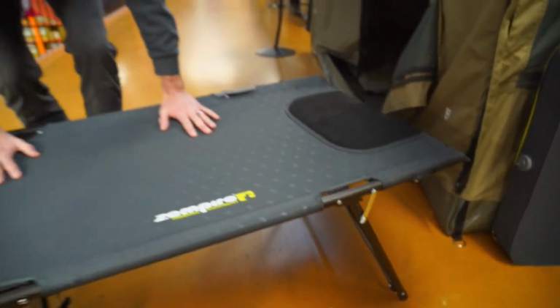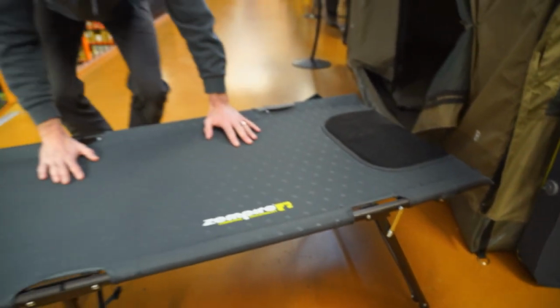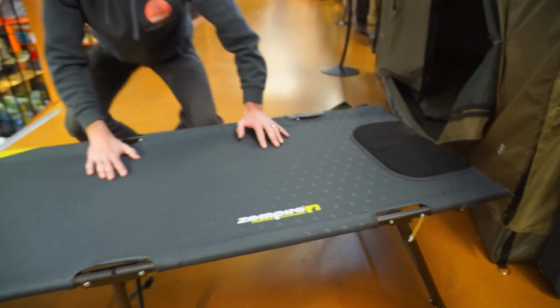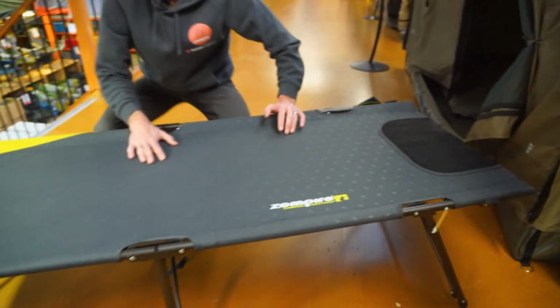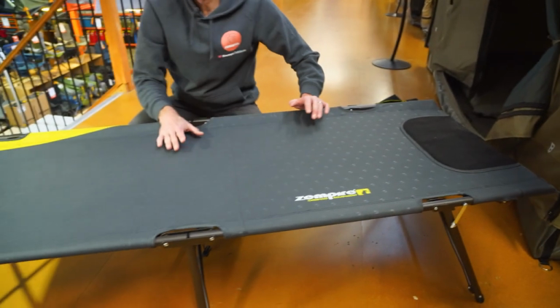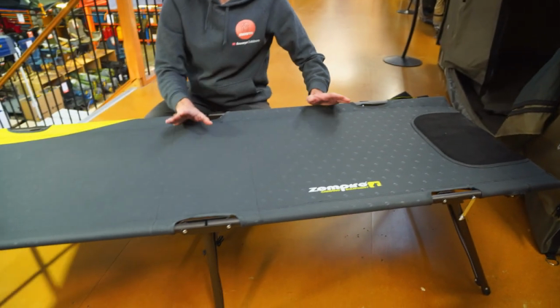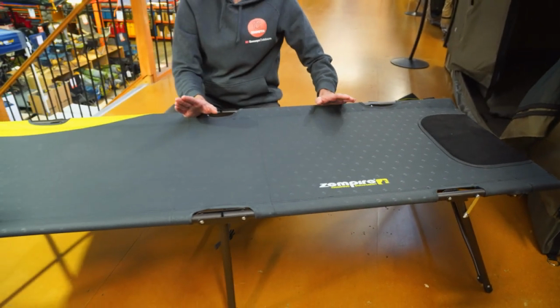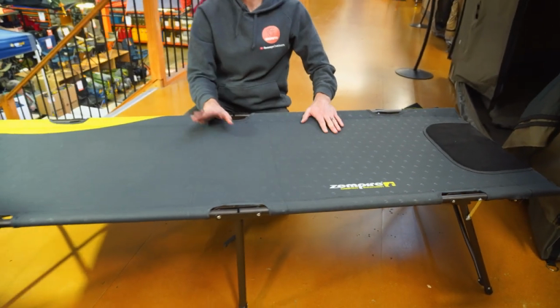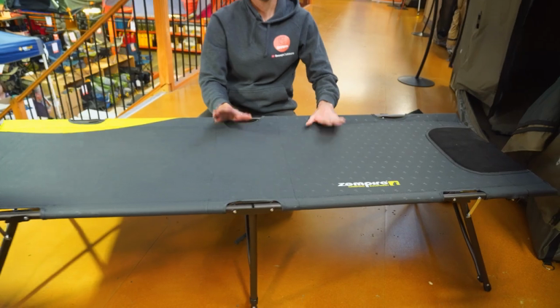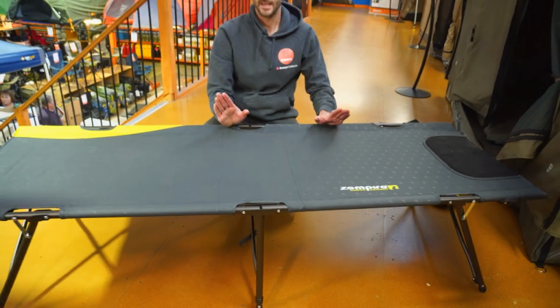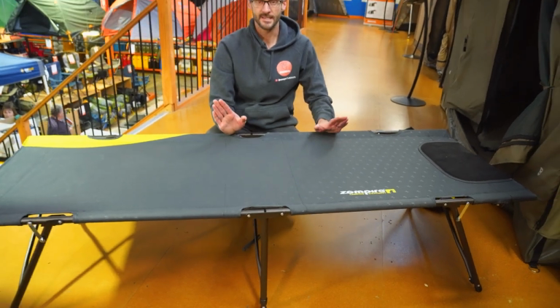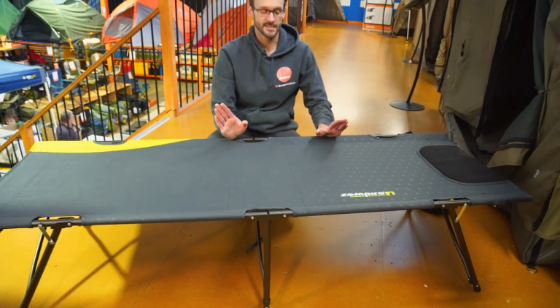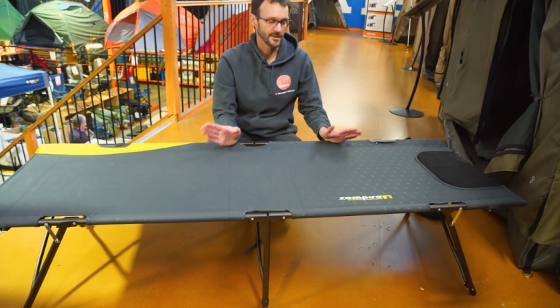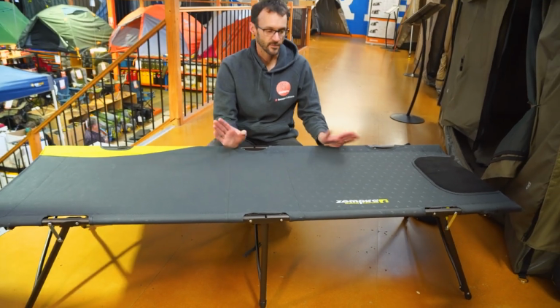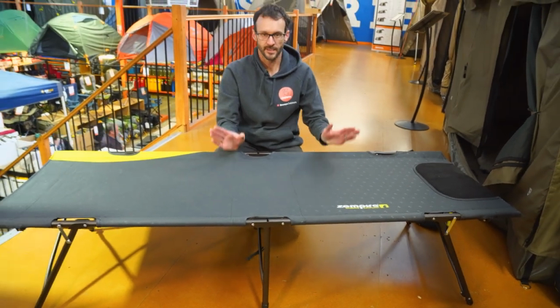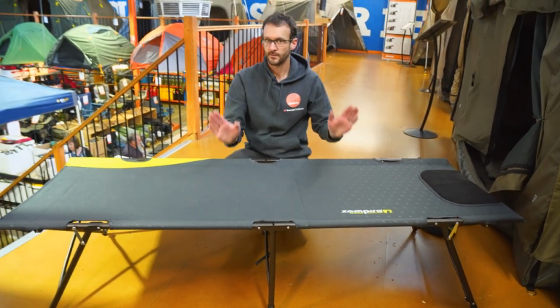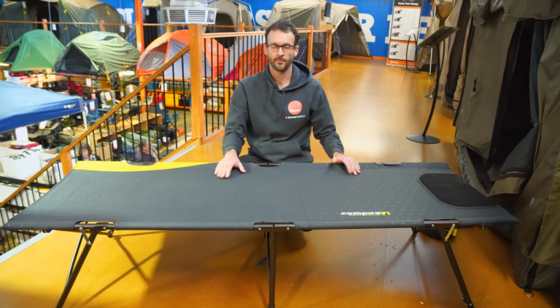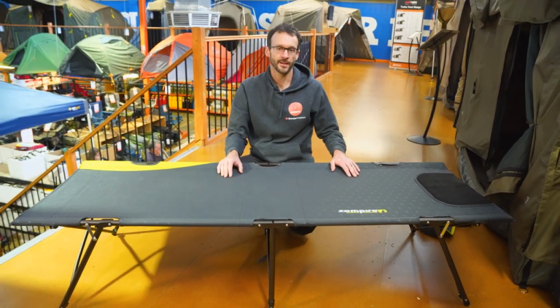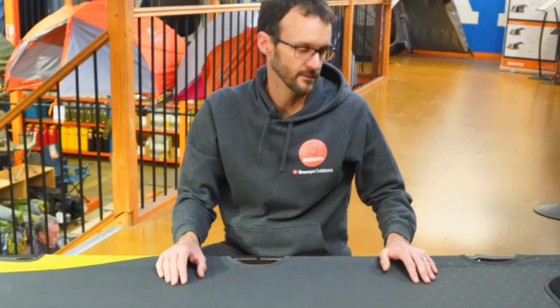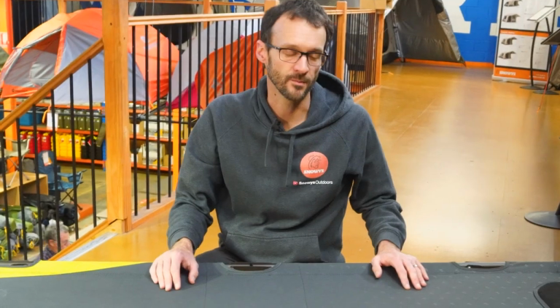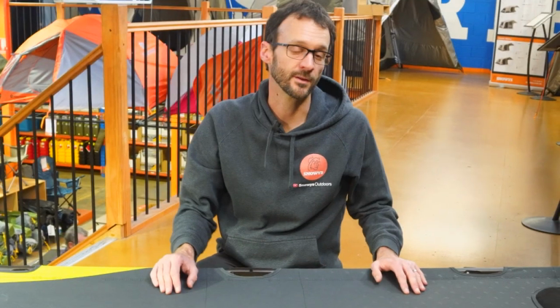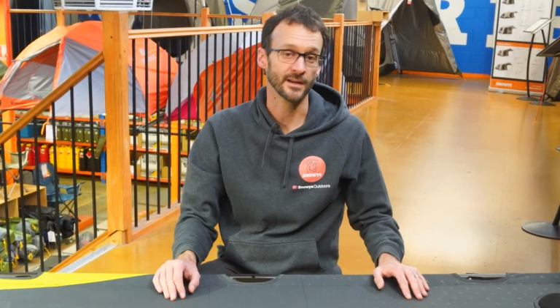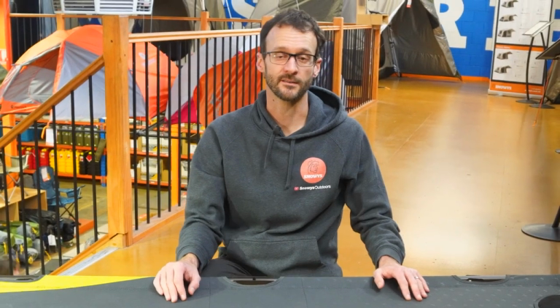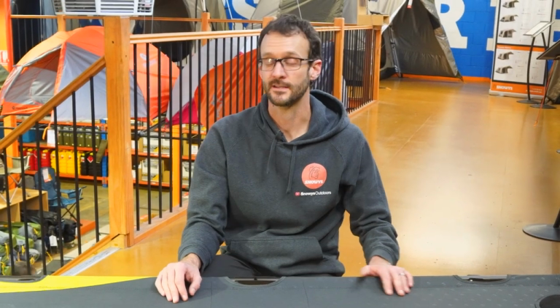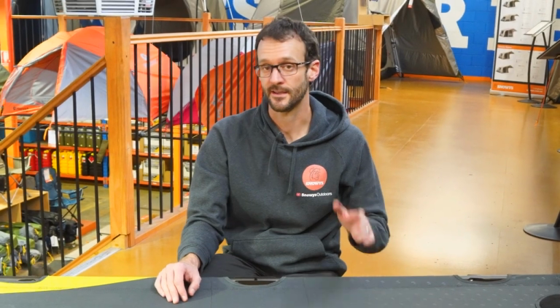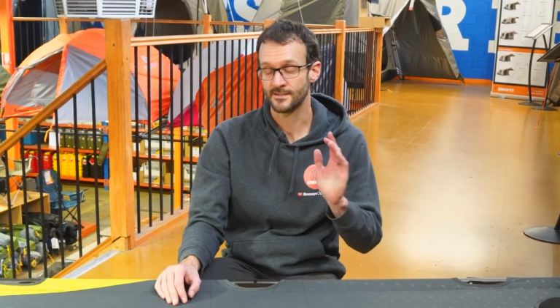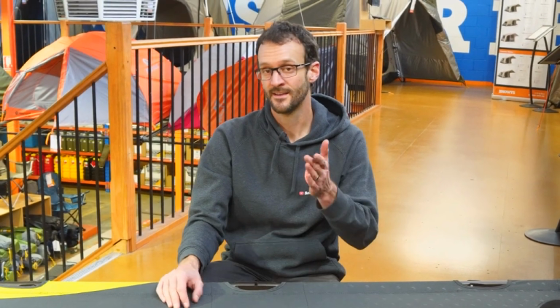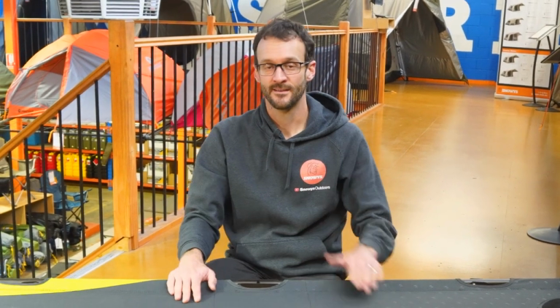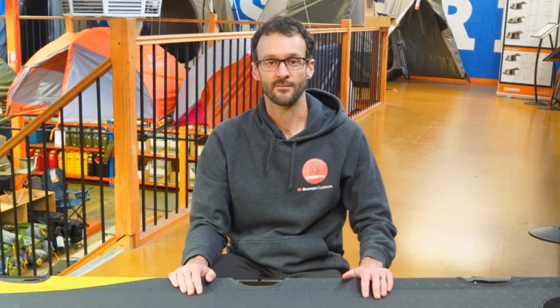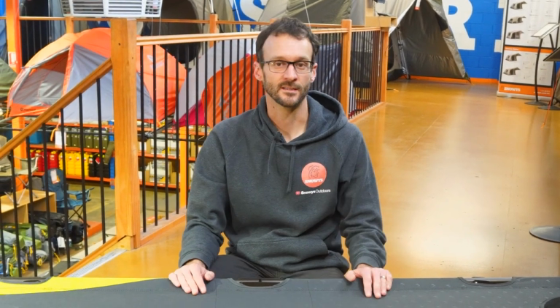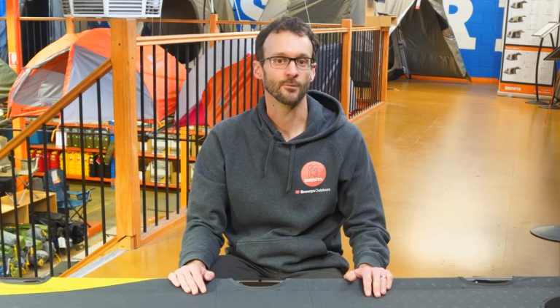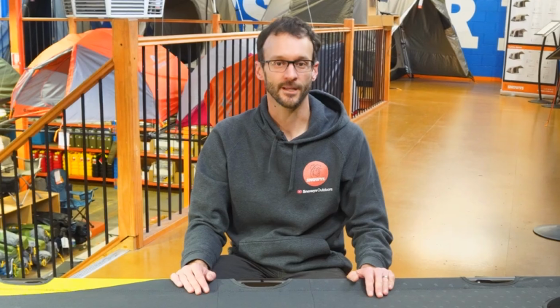That's the Speedy Camp Bed all set up — easy as that. That took probably under 30 seconds if you had the clock running.